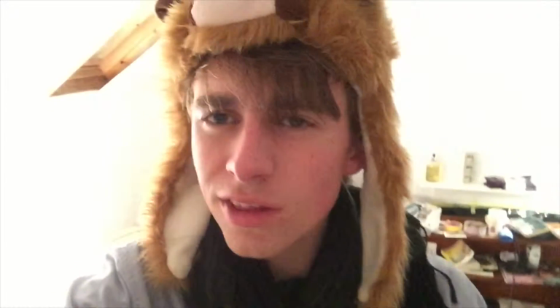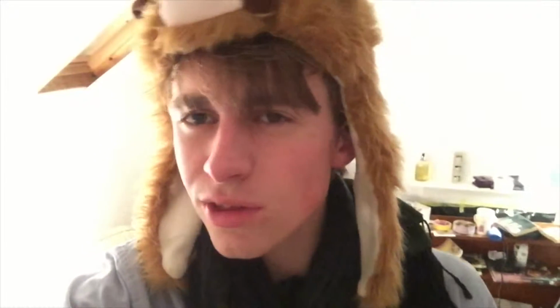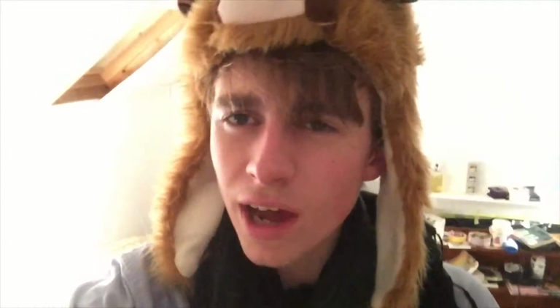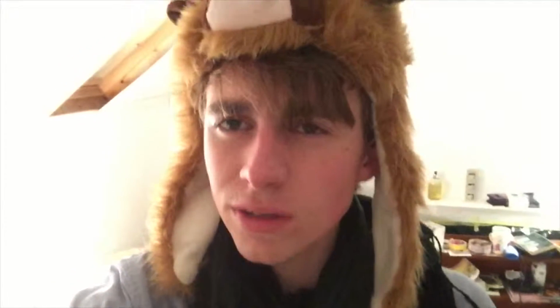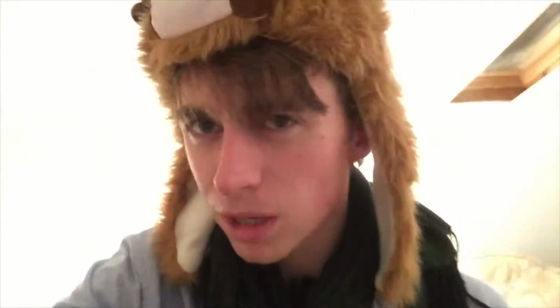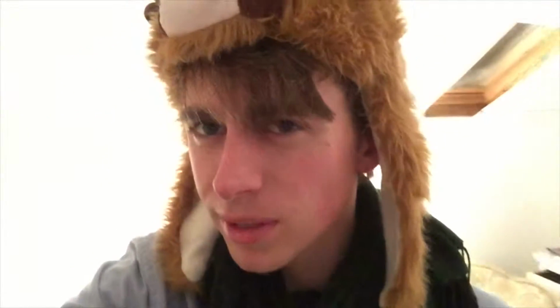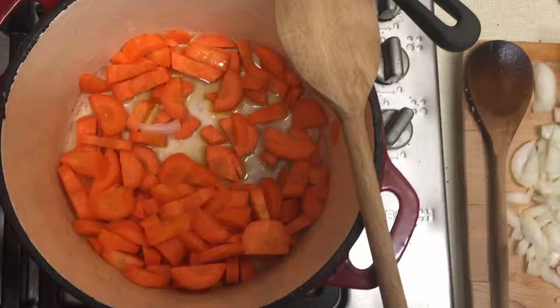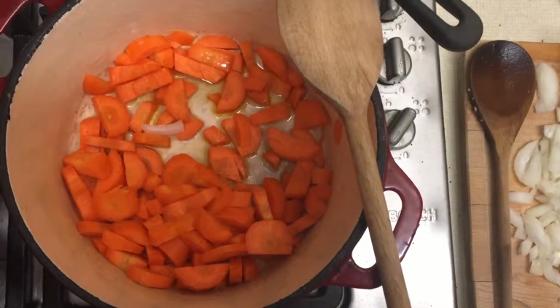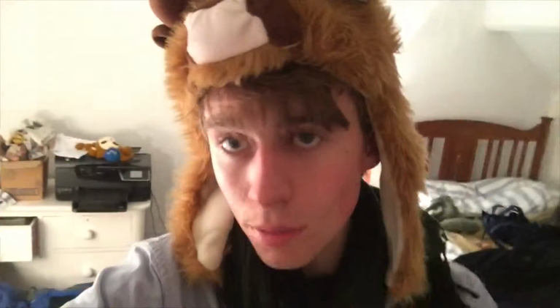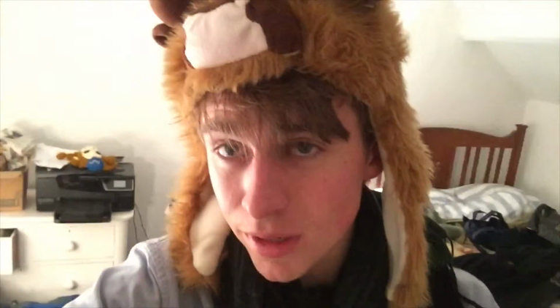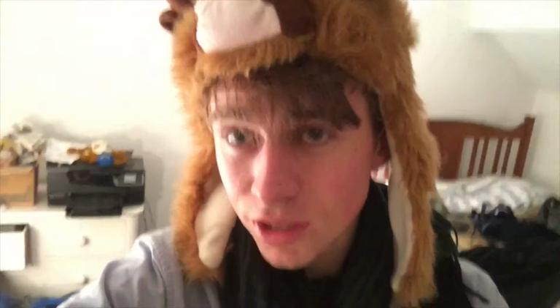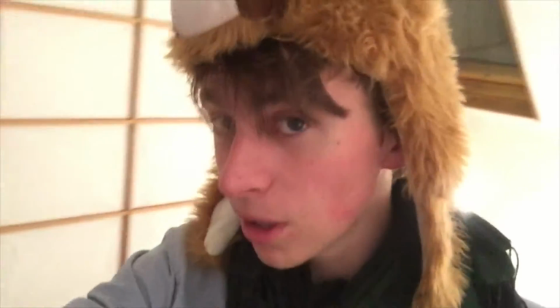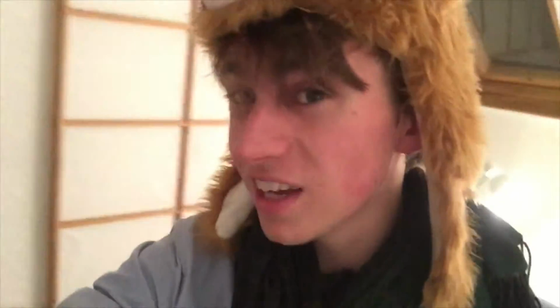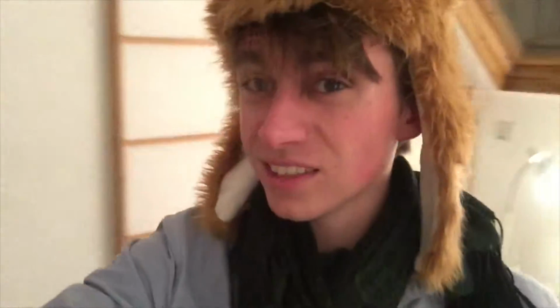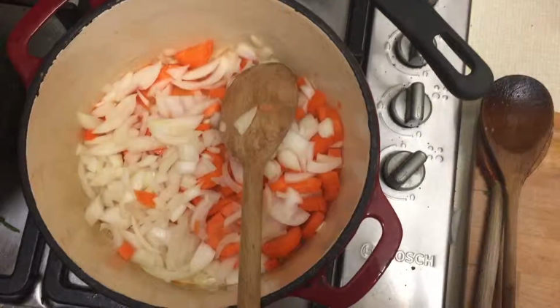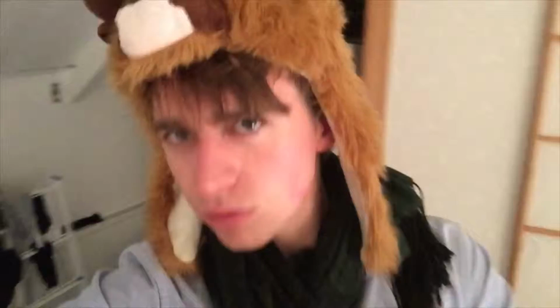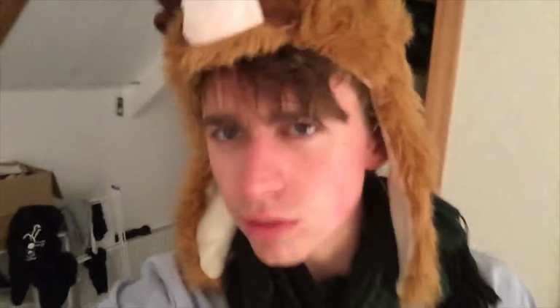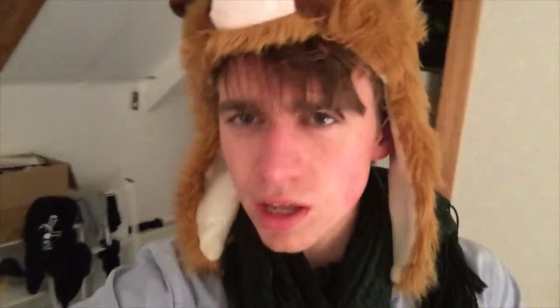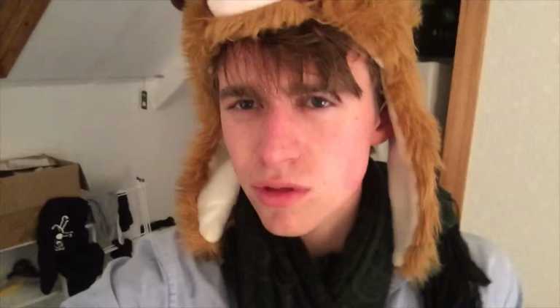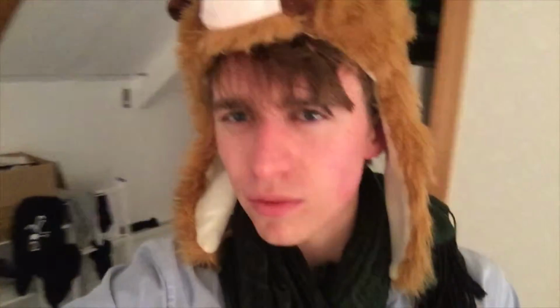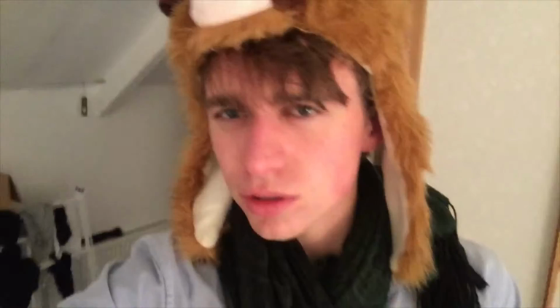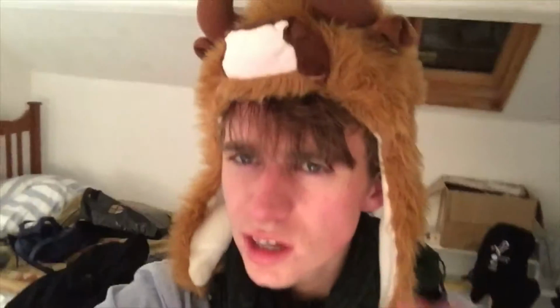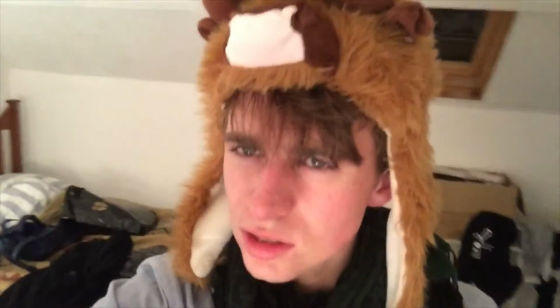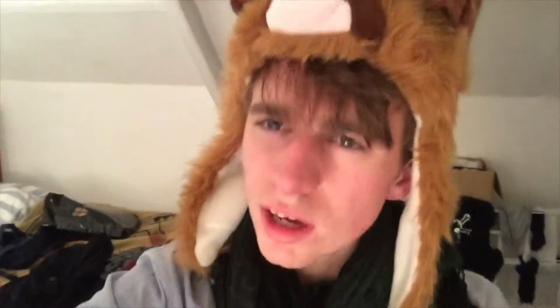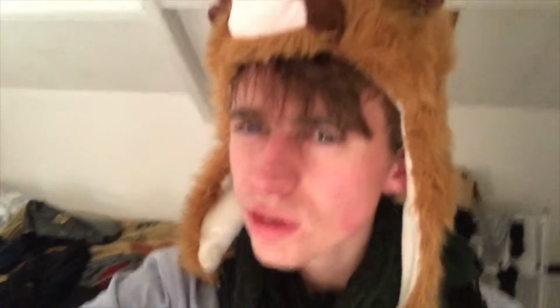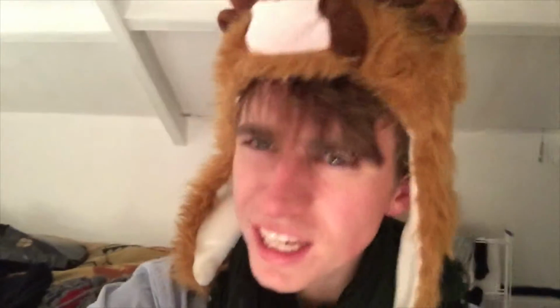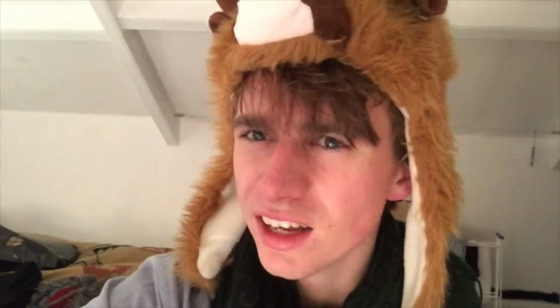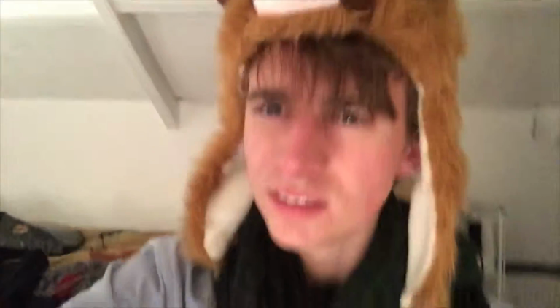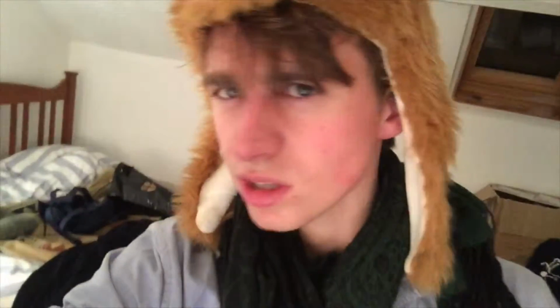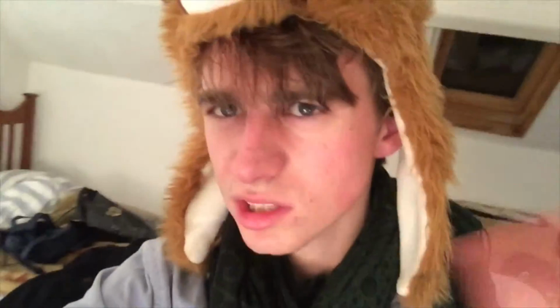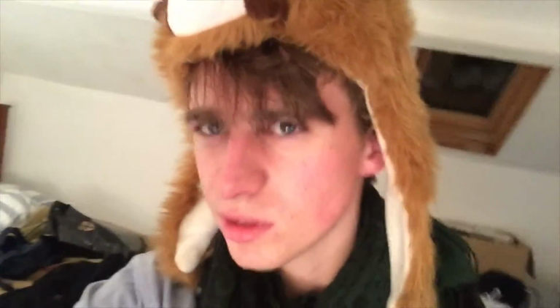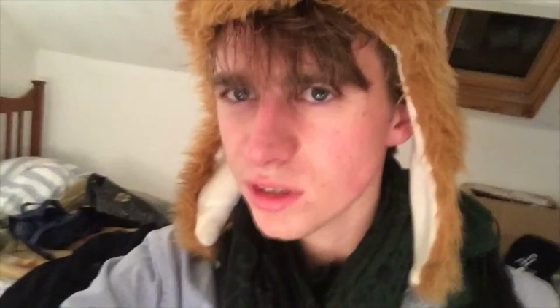Kind of dice two carrots and bung them in. Chop up an onion and bung that in. Fry it all together in some olive oil until it's all kind of gone a bit yellow. Sounds nasty, but it's fine.